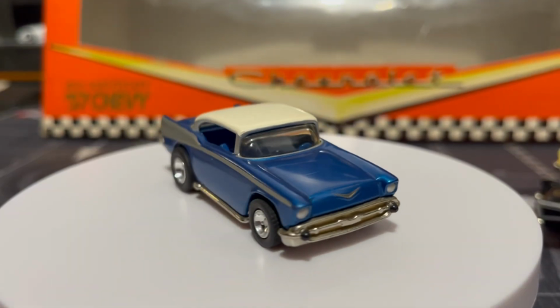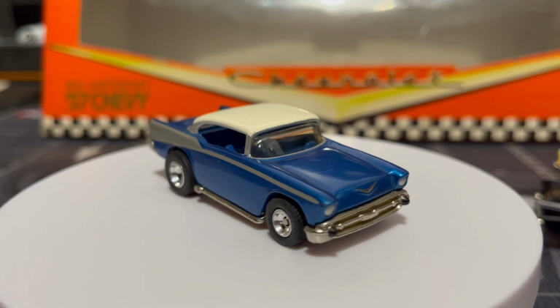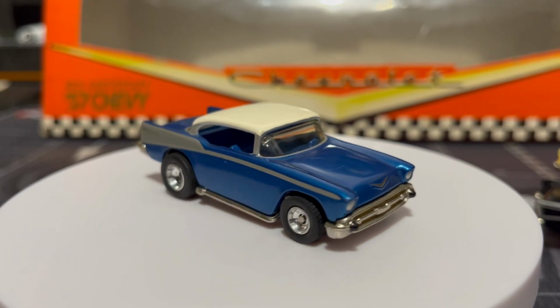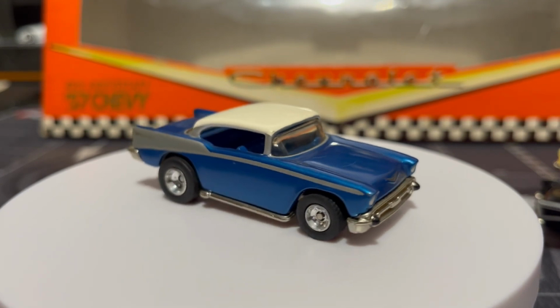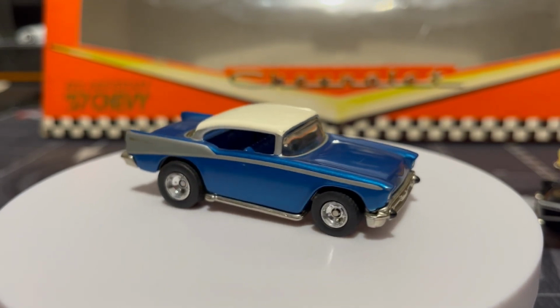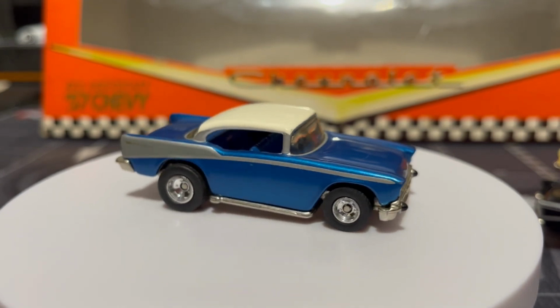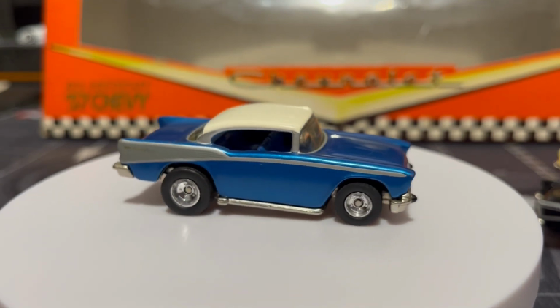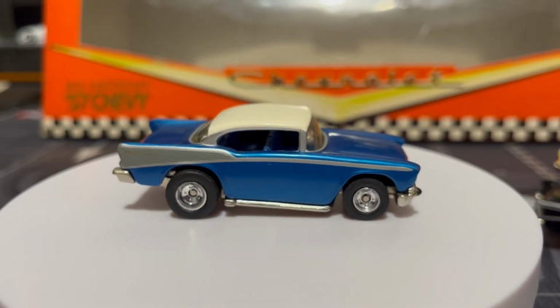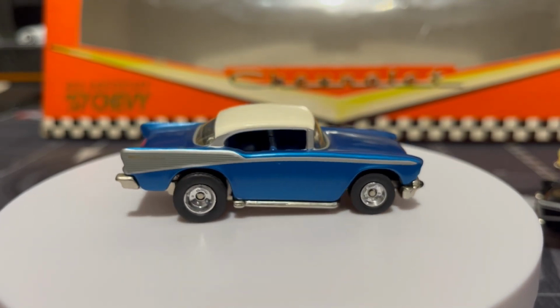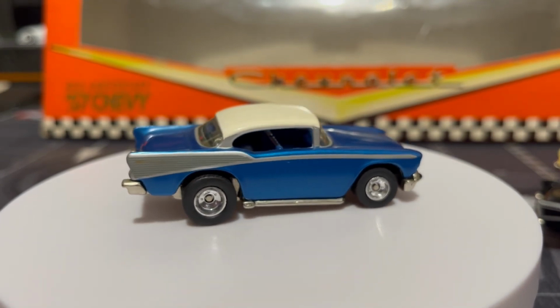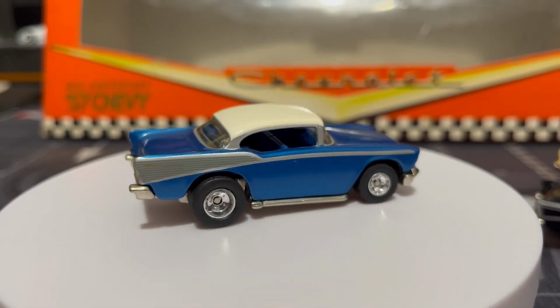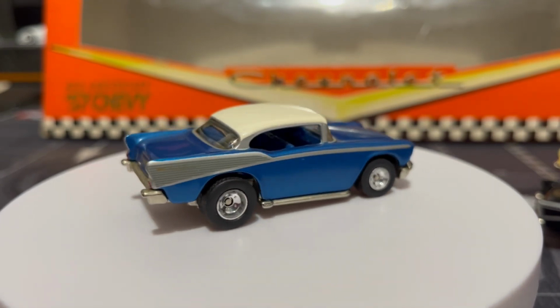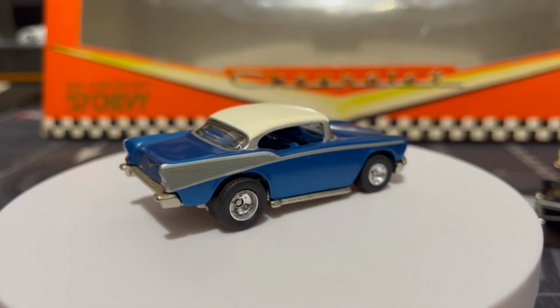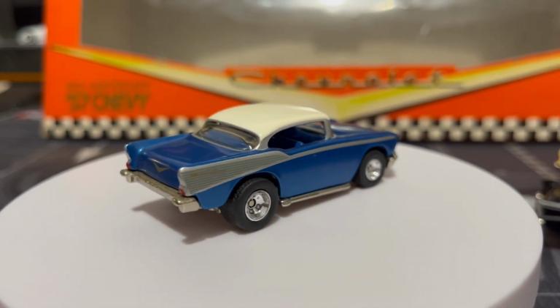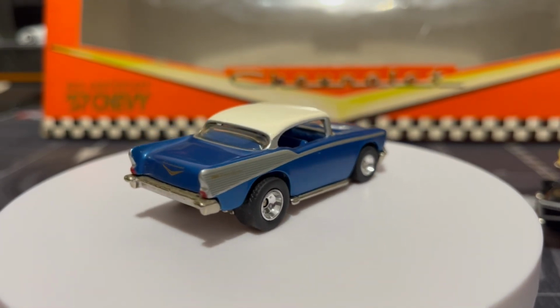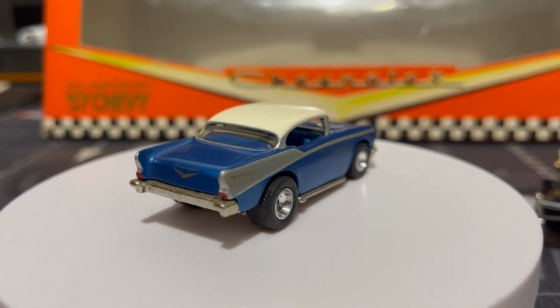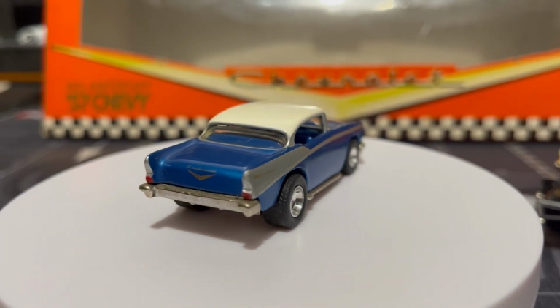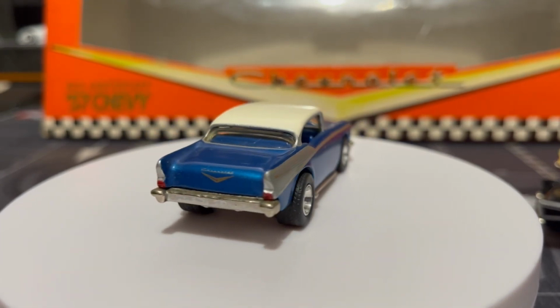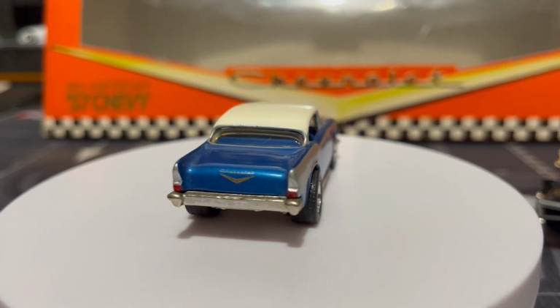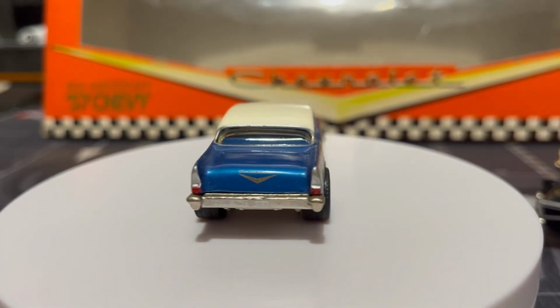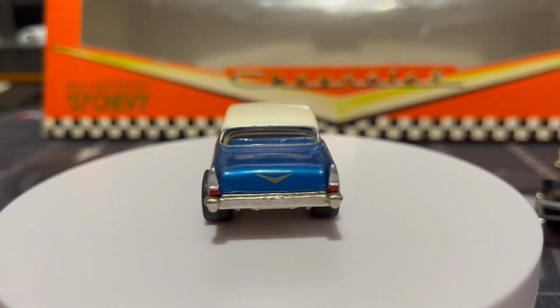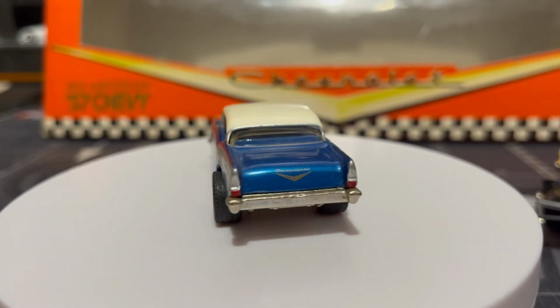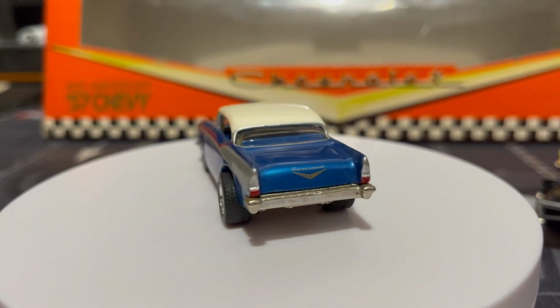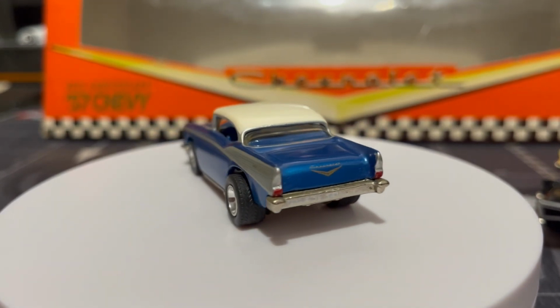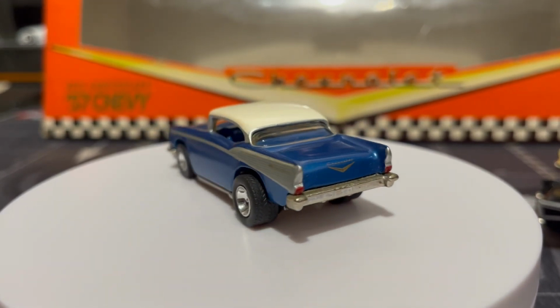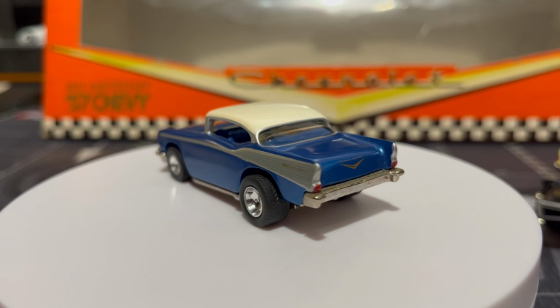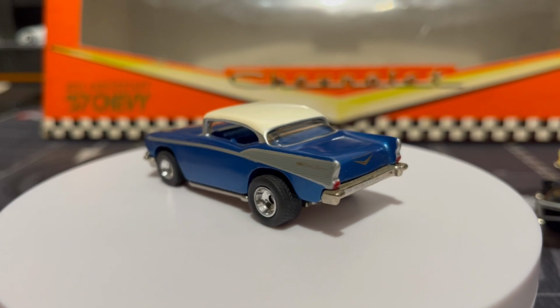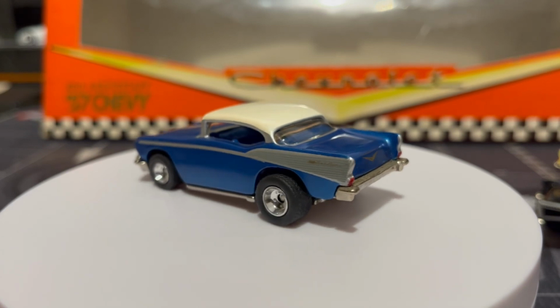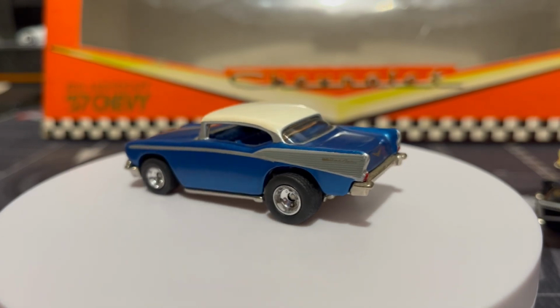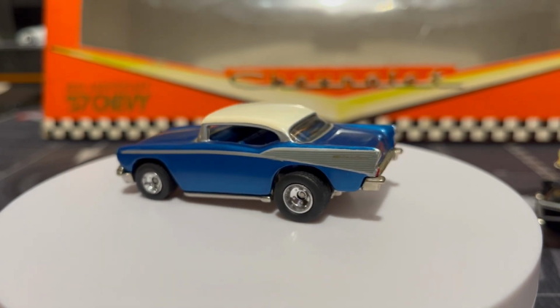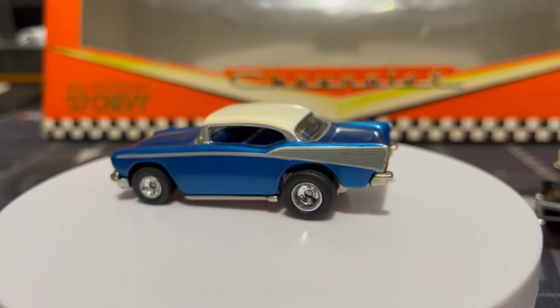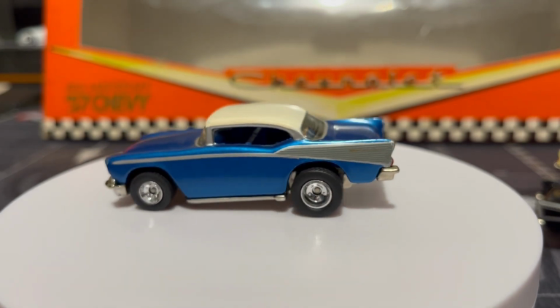The blue on this one is really nice with that white roof and the chrome wheels — really really nice.